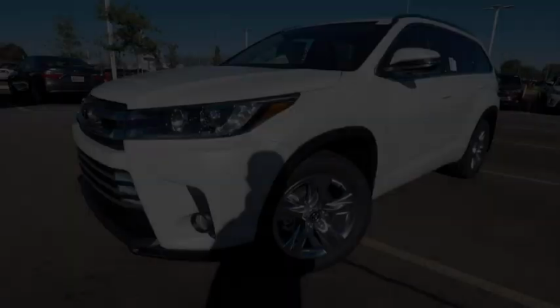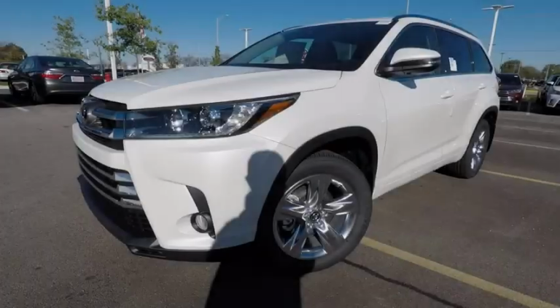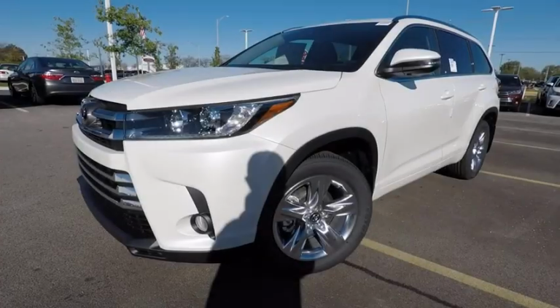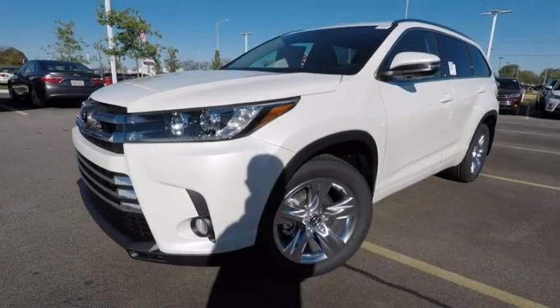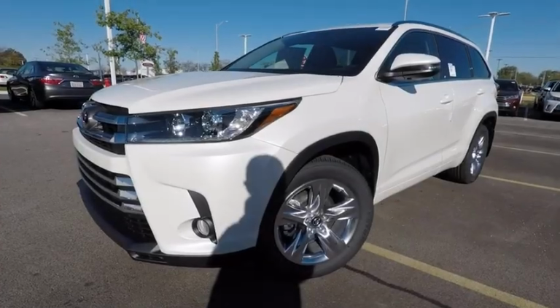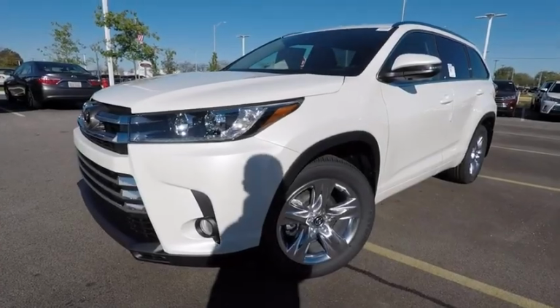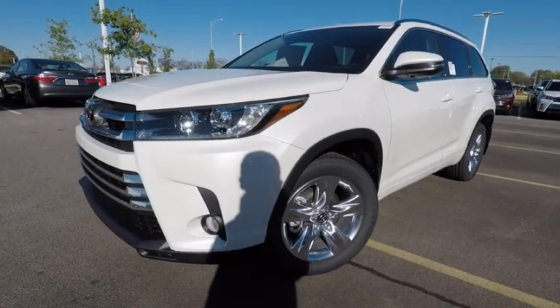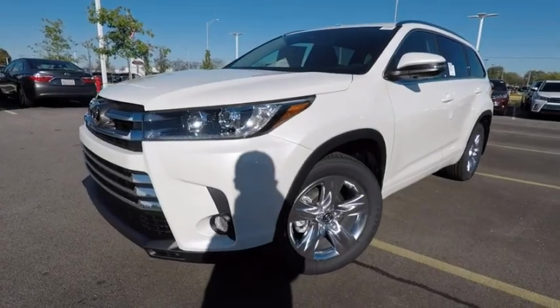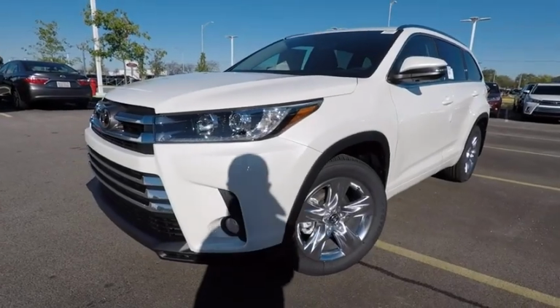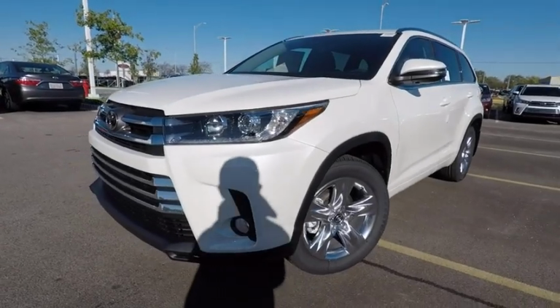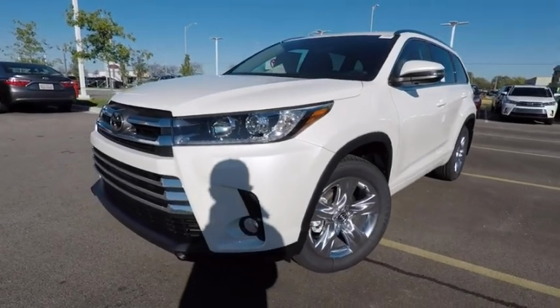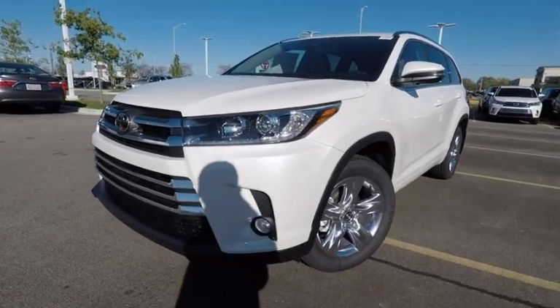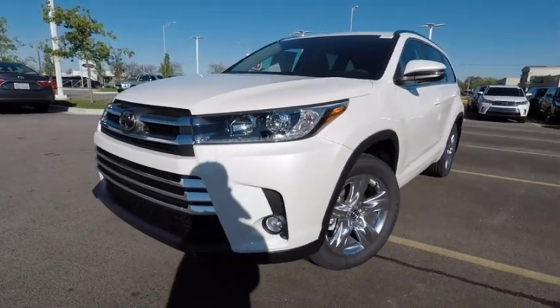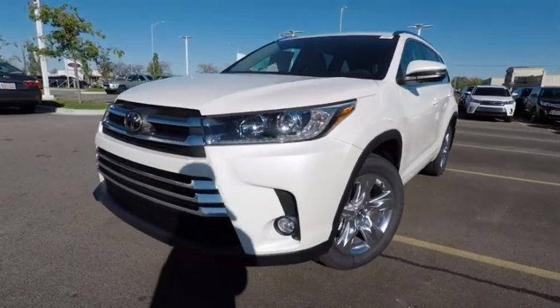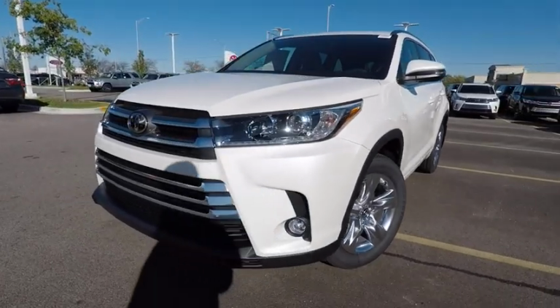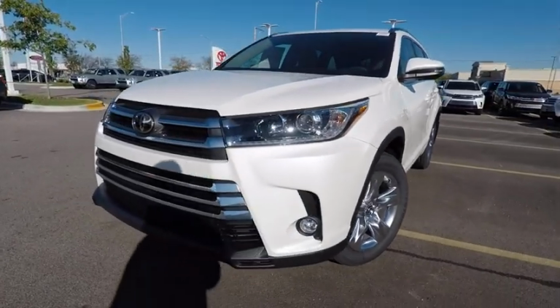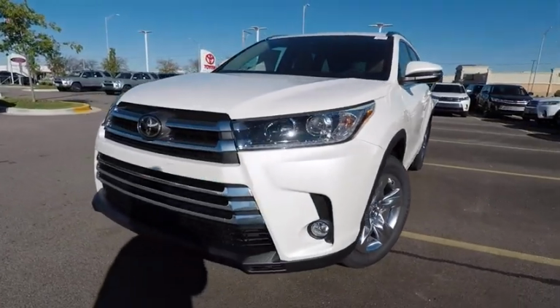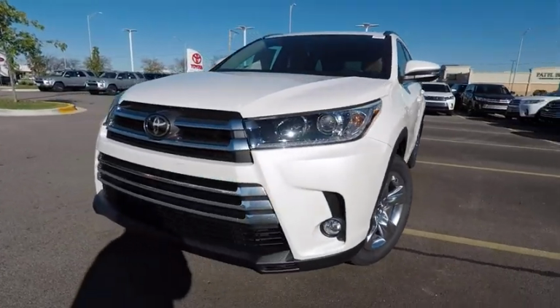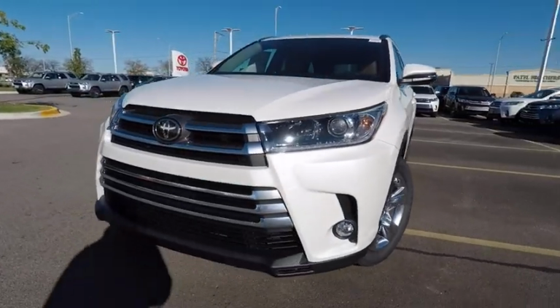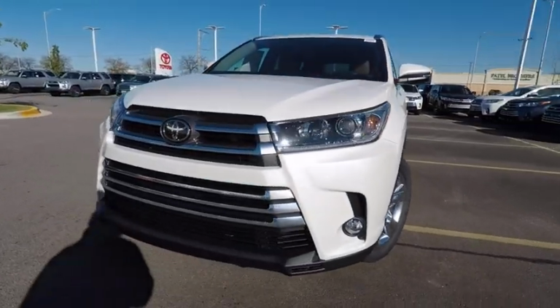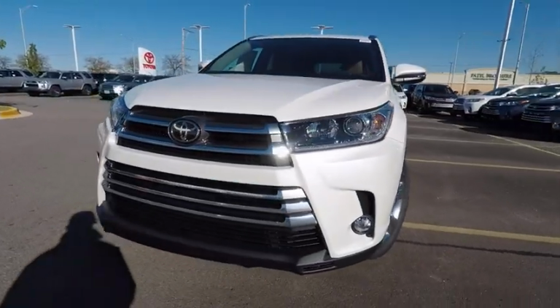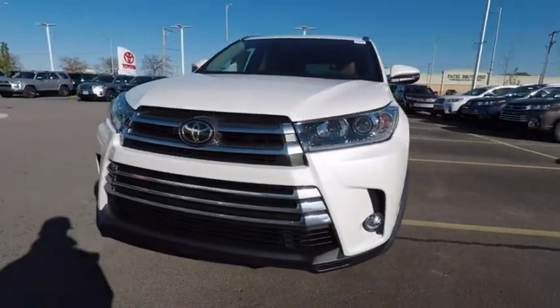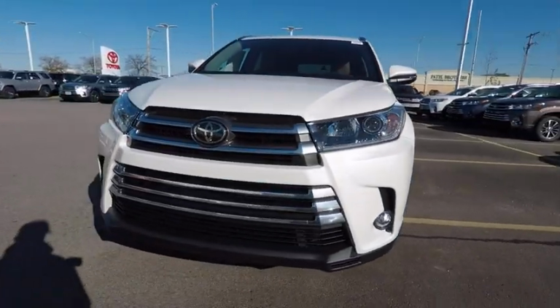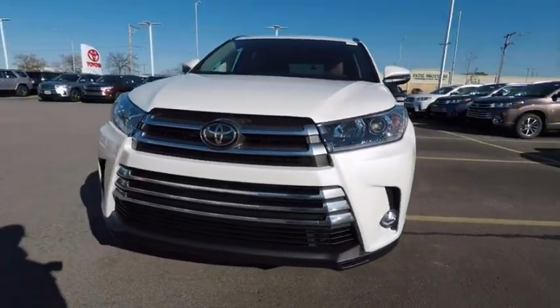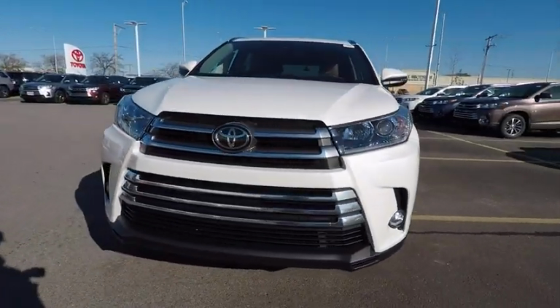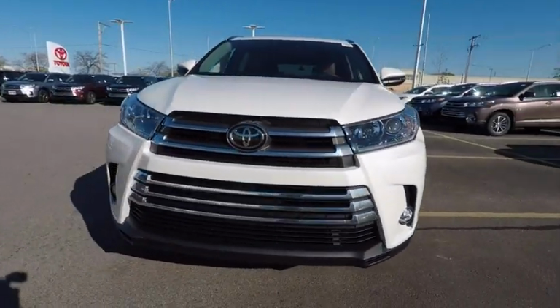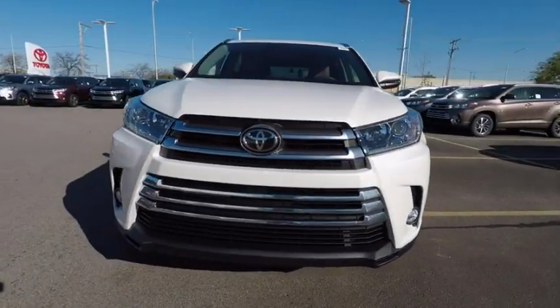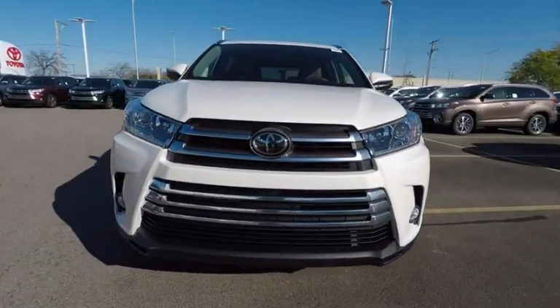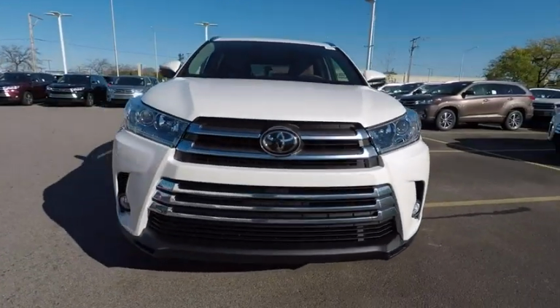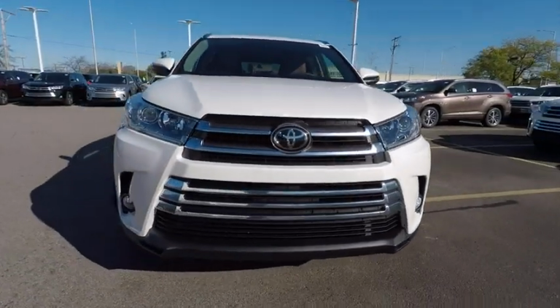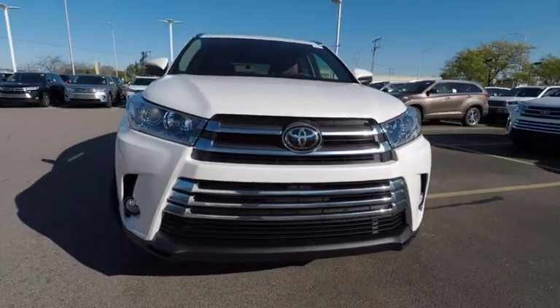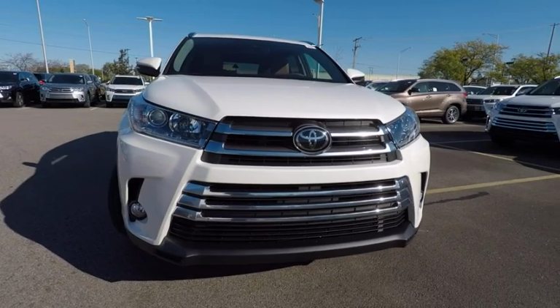The 2018 Highlander. The Highlander is the SUV that's thought of everything.